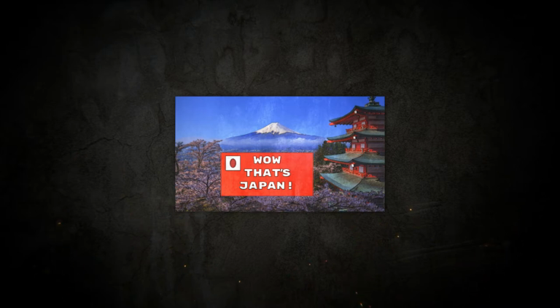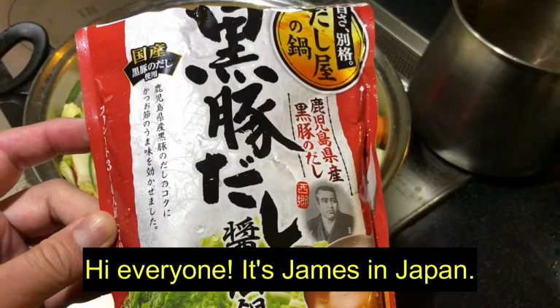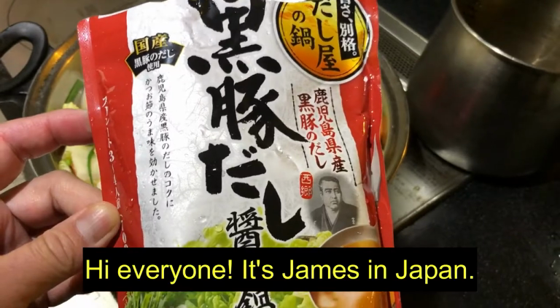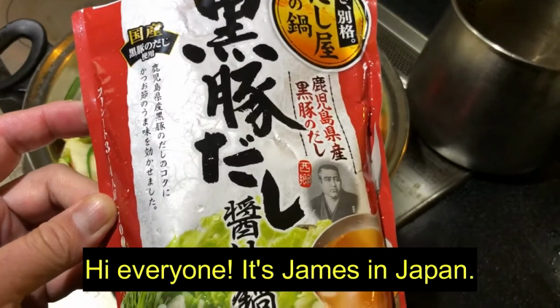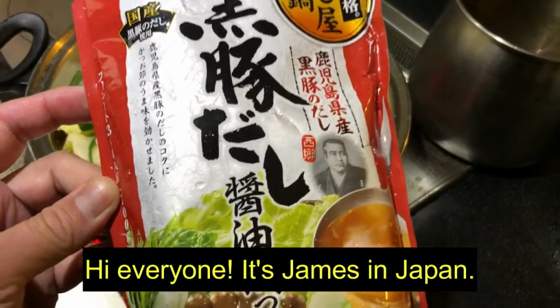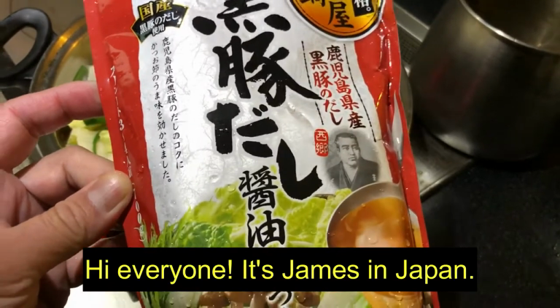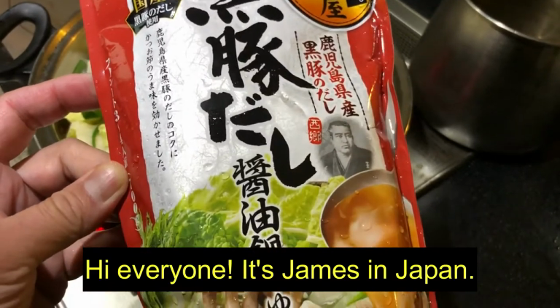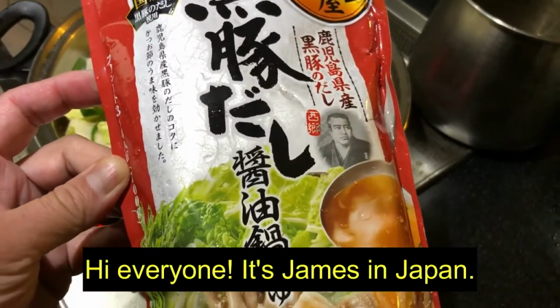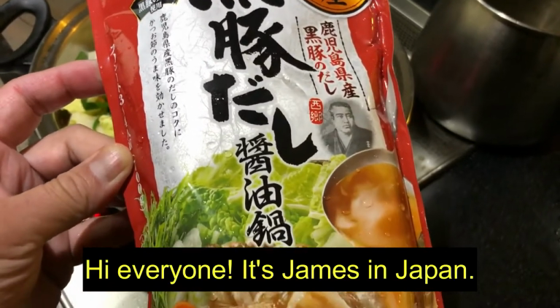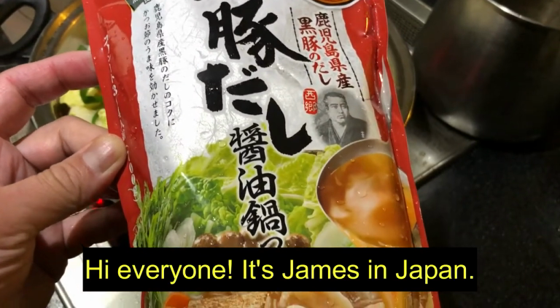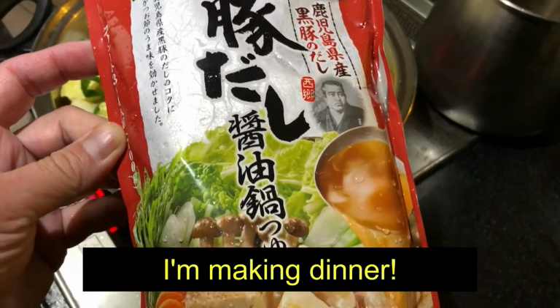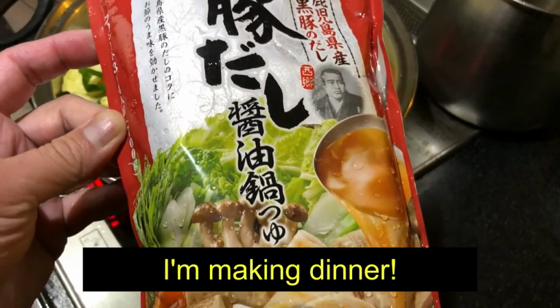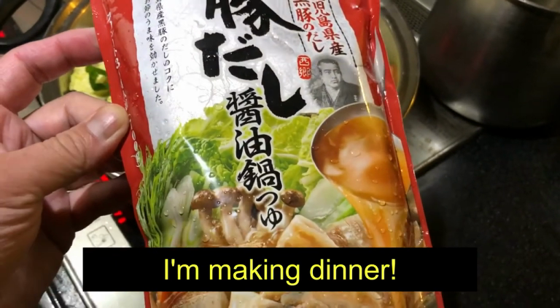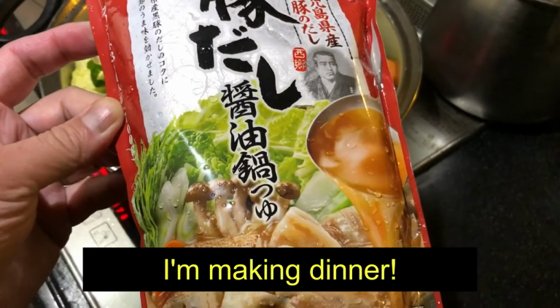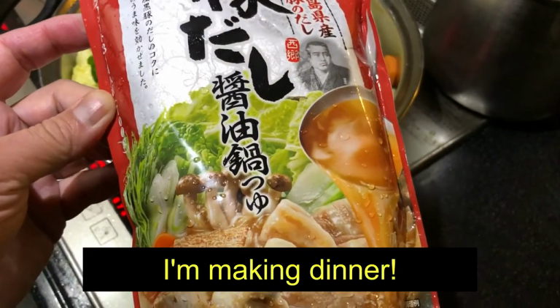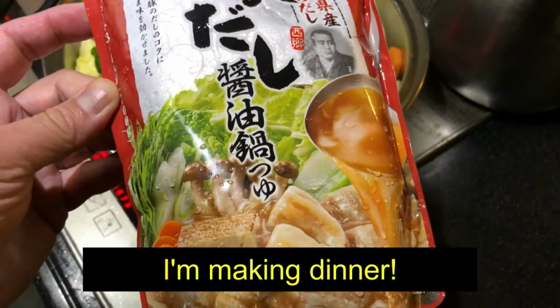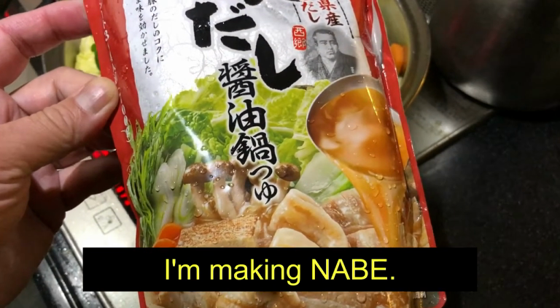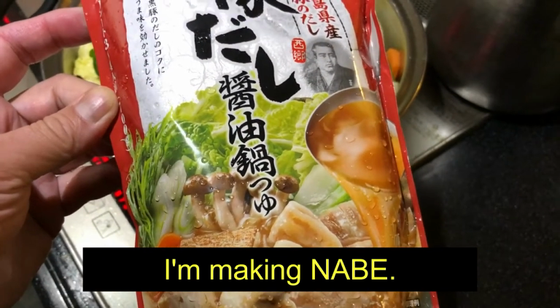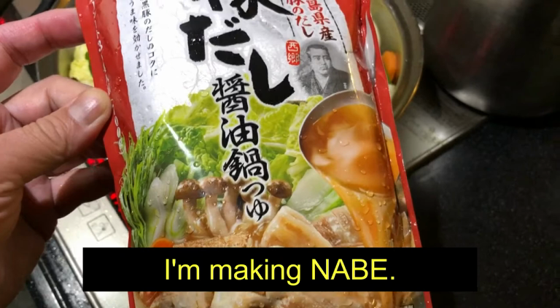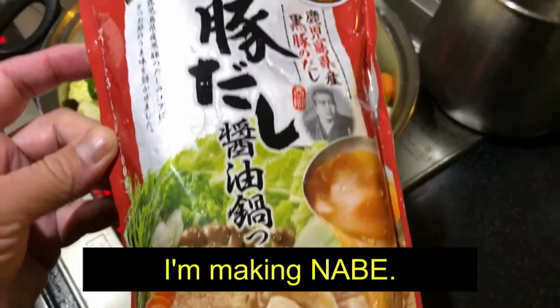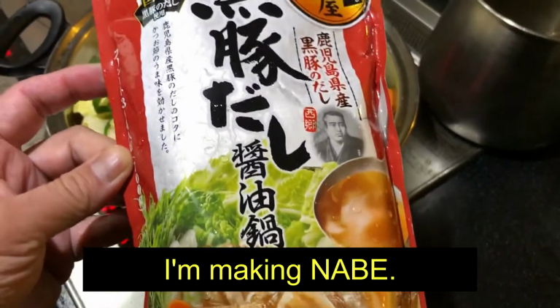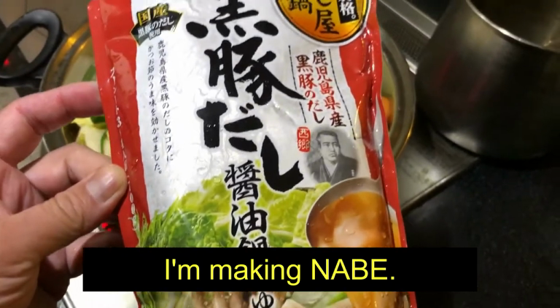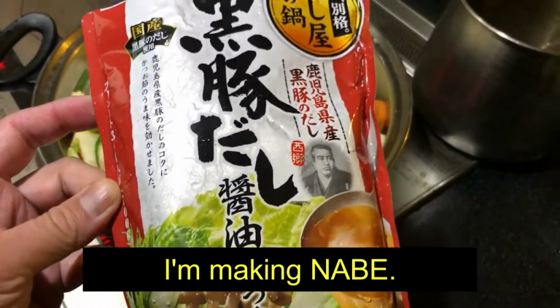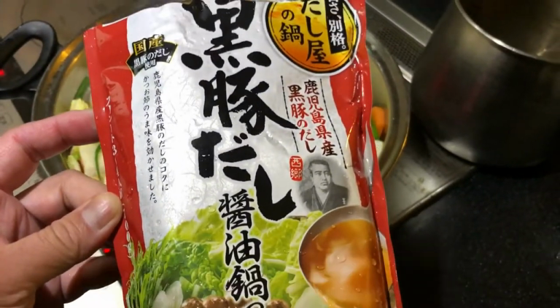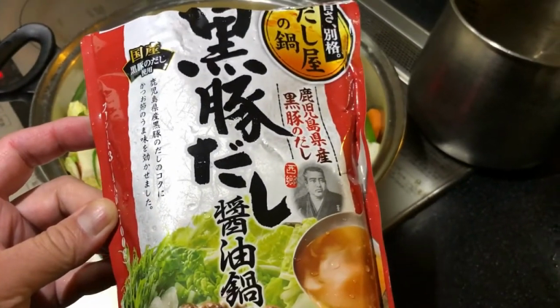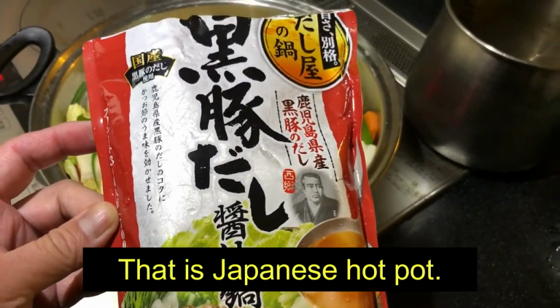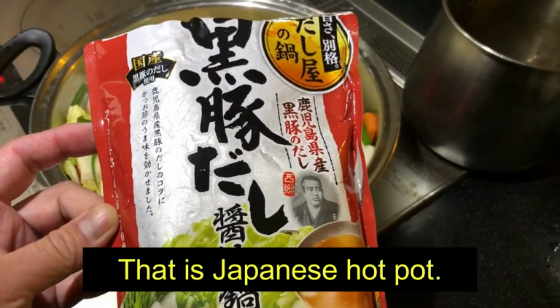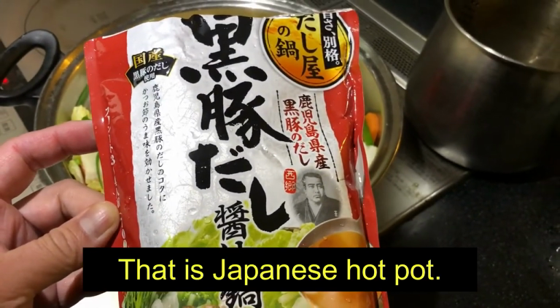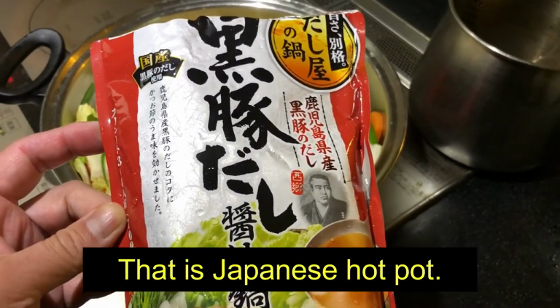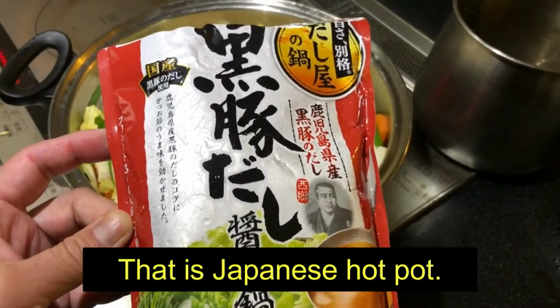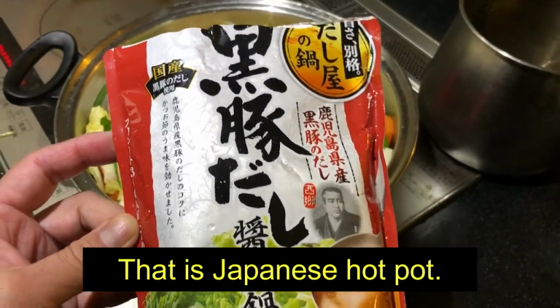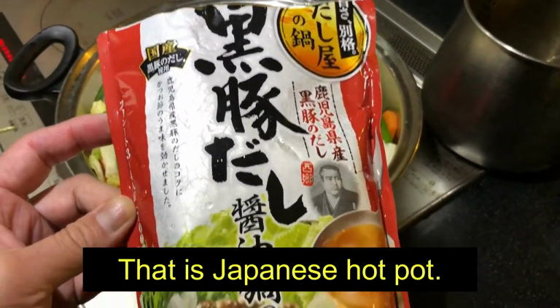Hi everyone, it's James in Japan. I'm making dinner. I'm making nabe — that is a Japanese hot pot.